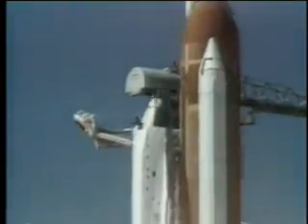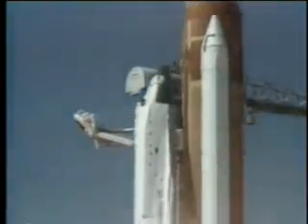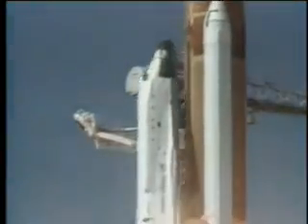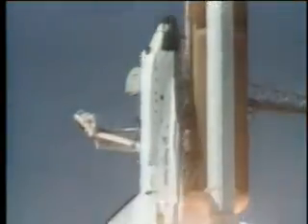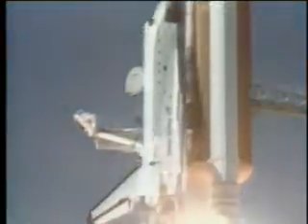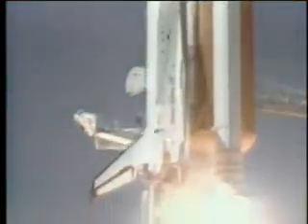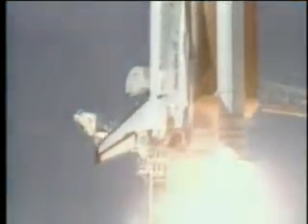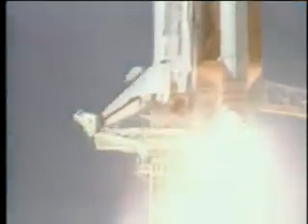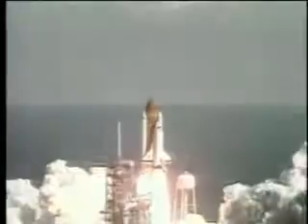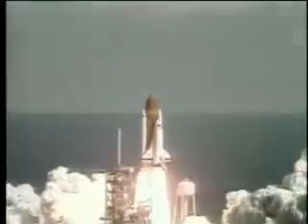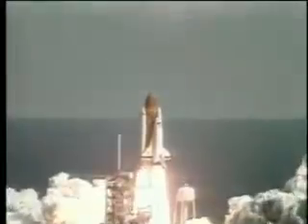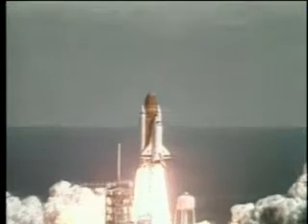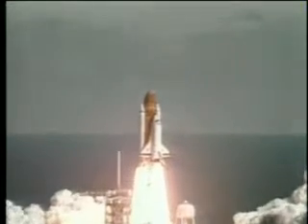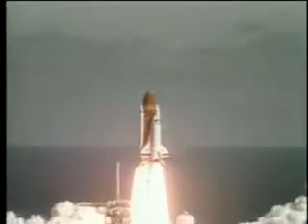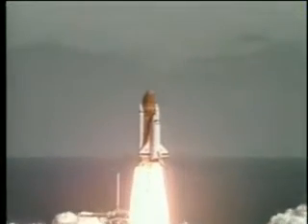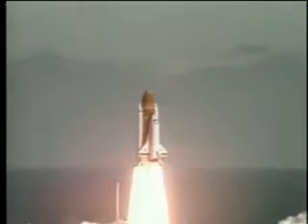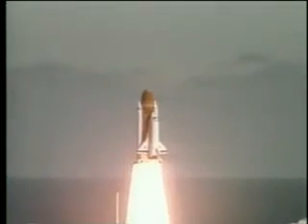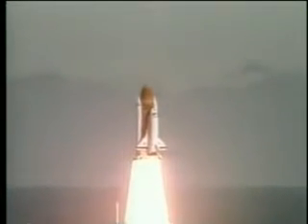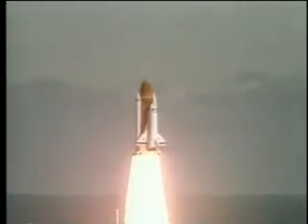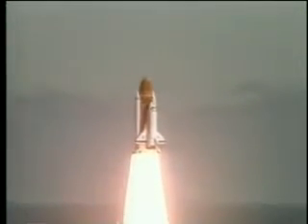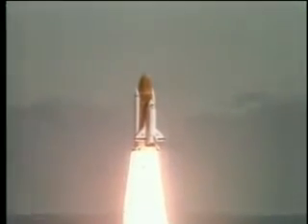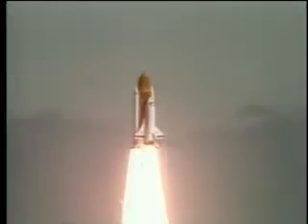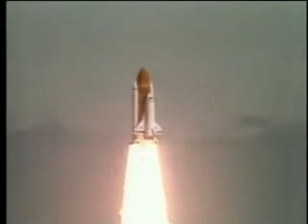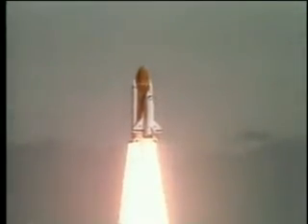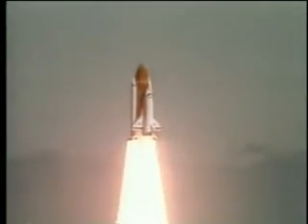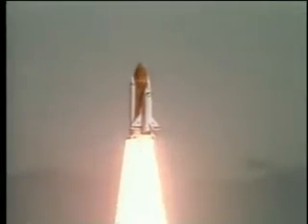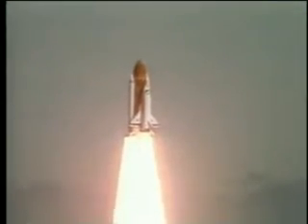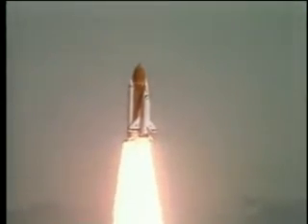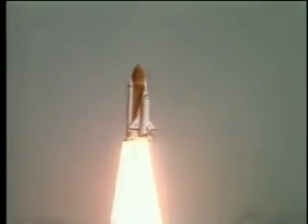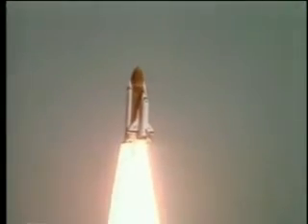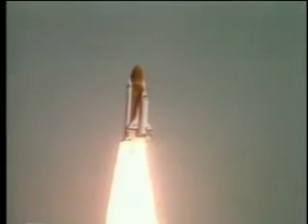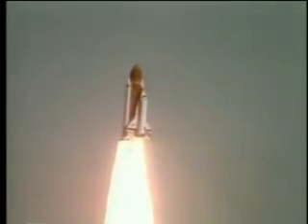Liftoff of the 25th Space Shuttle mission, and it has cleared the tower. Houston now controlling the program.